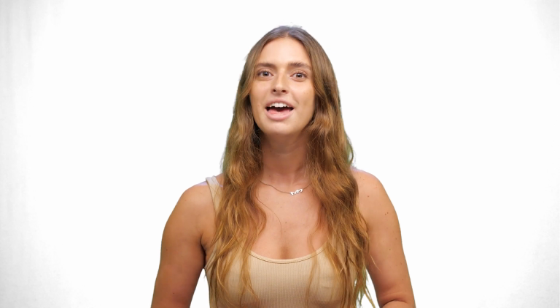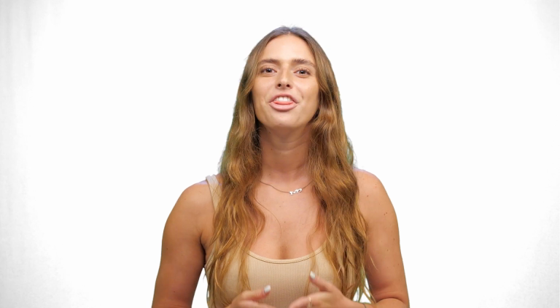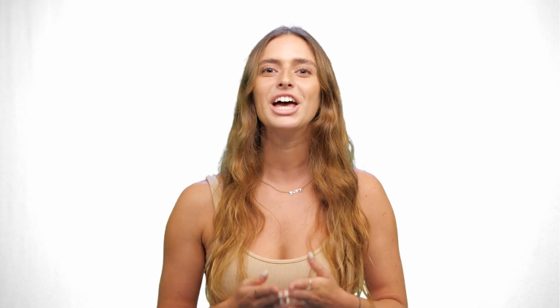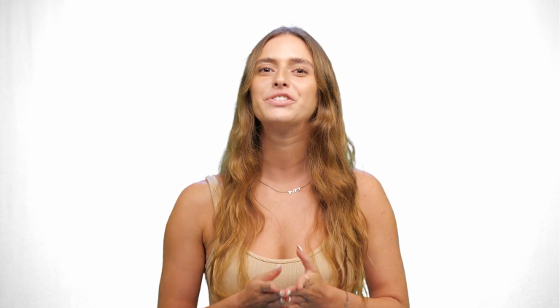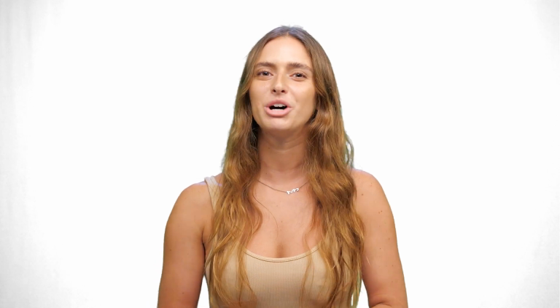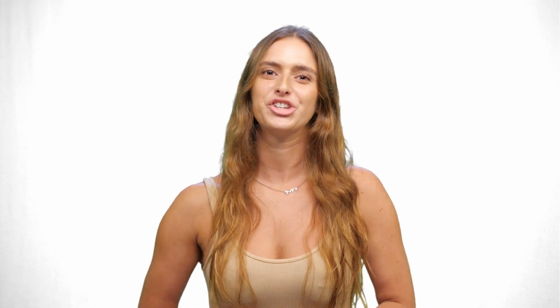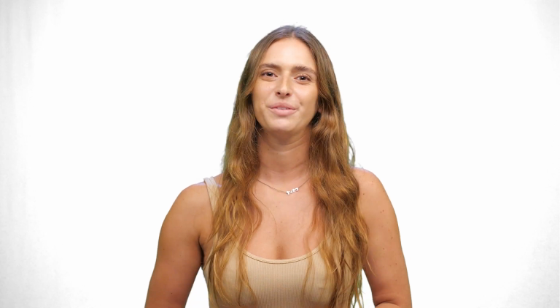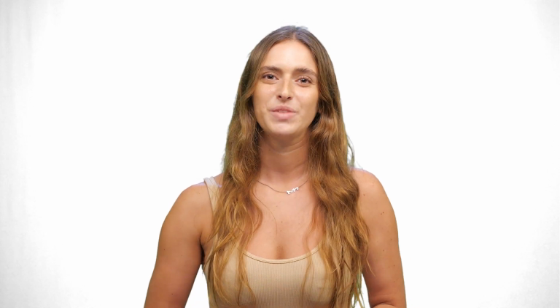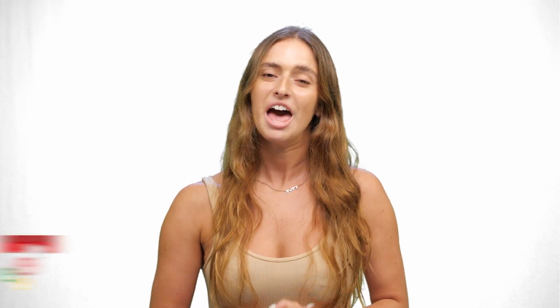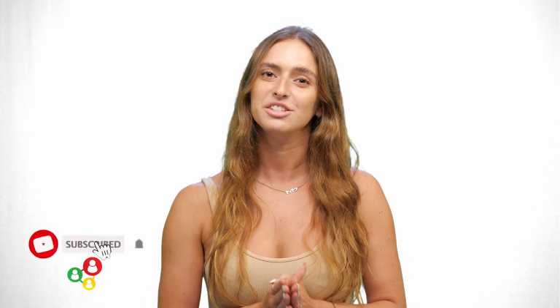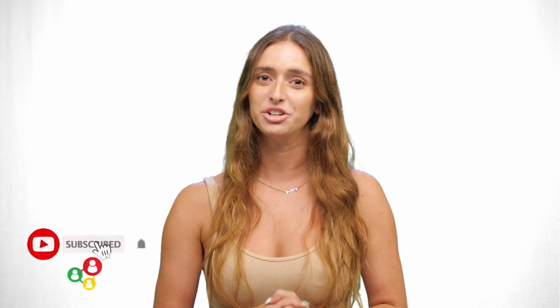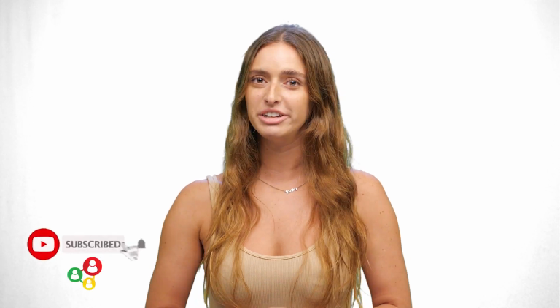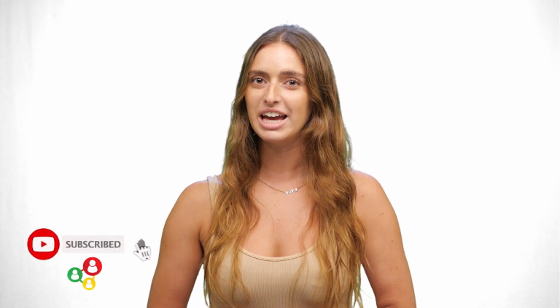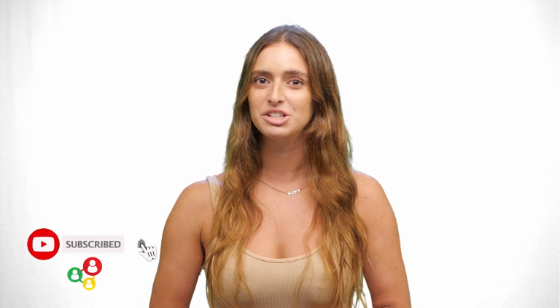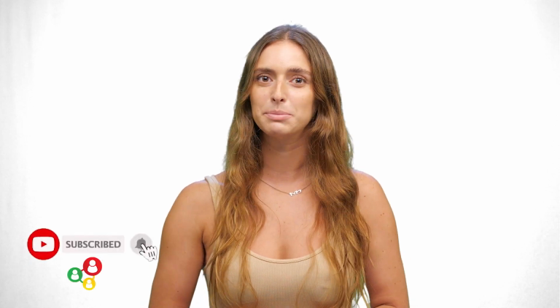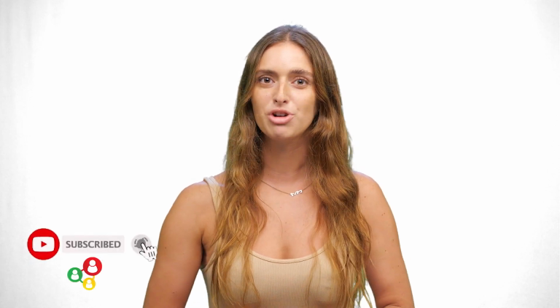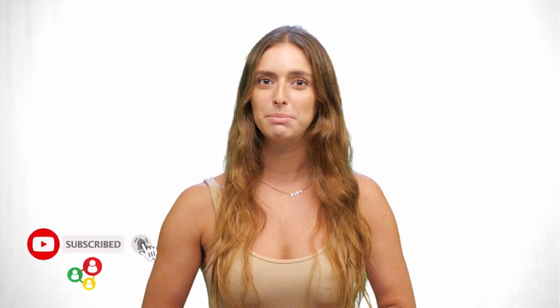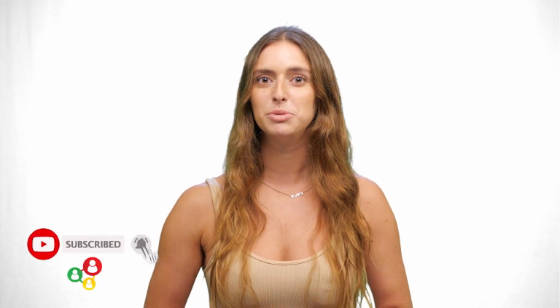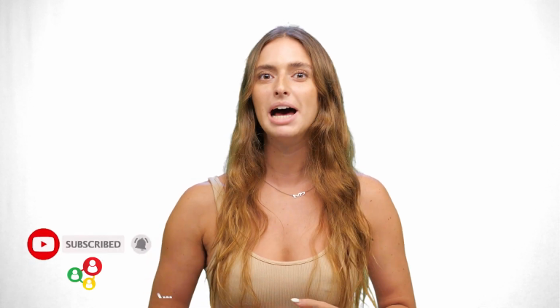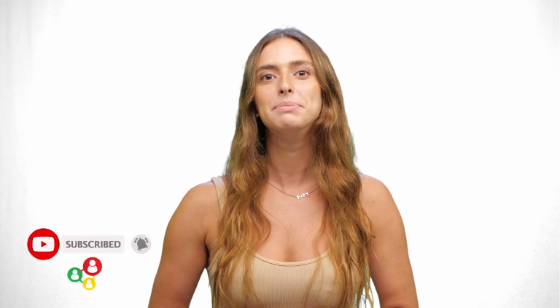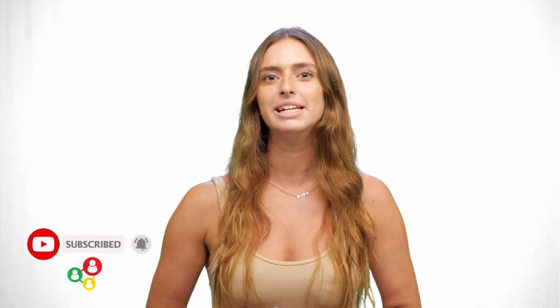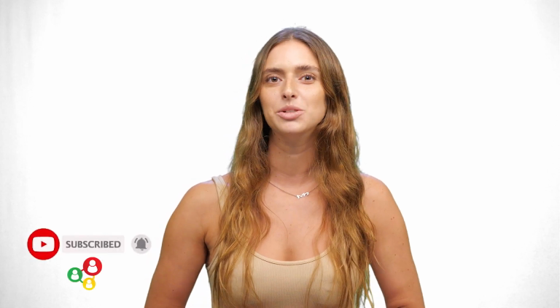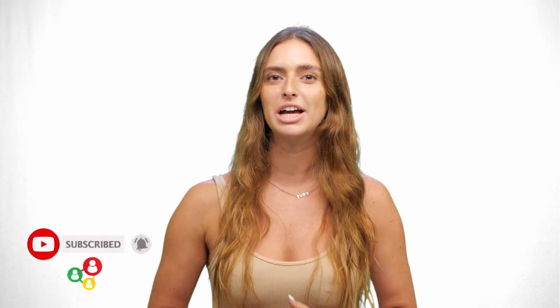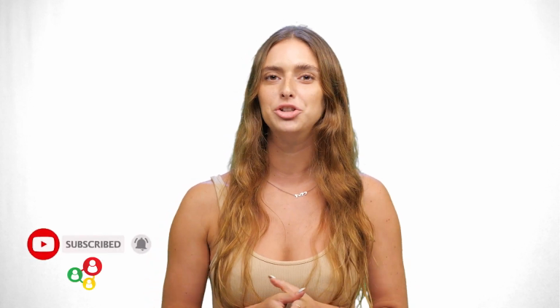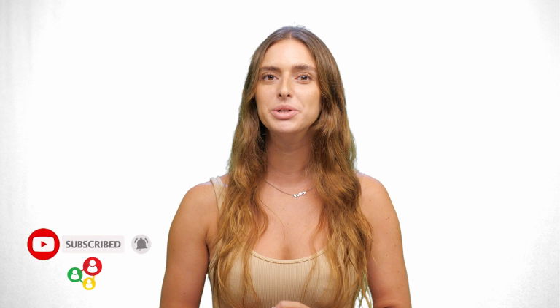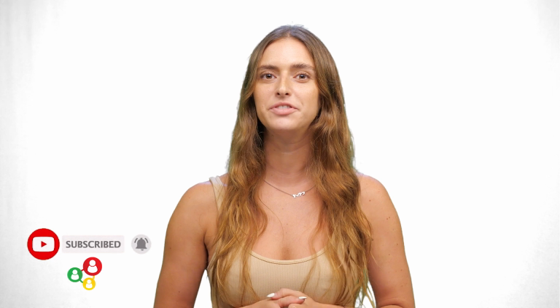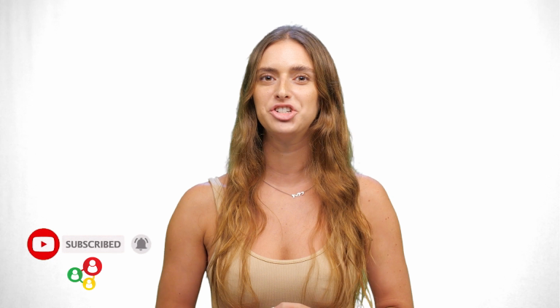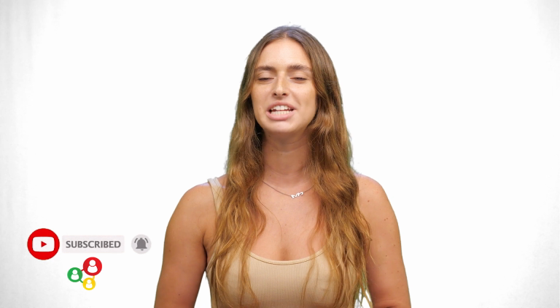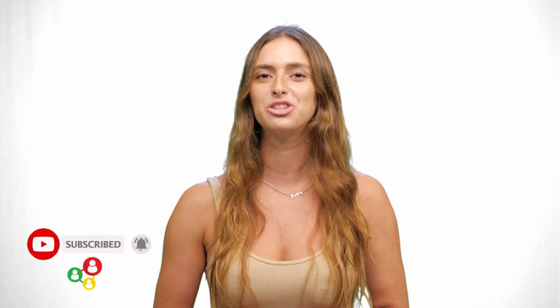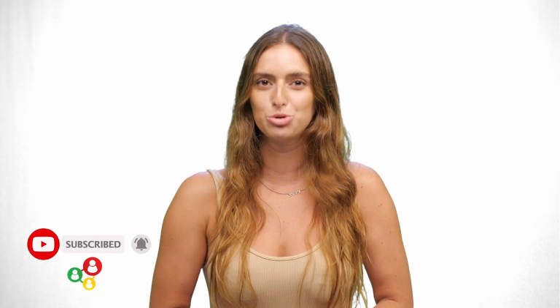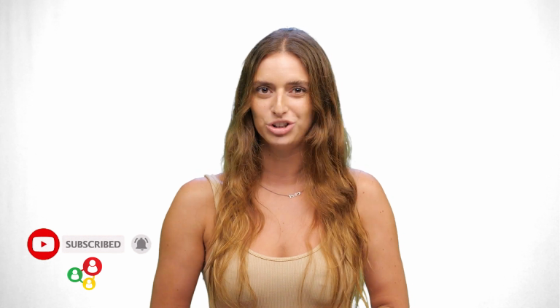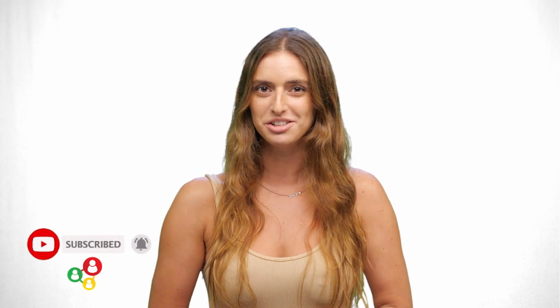Thanks for watching and don't forget to subscribe to be updated with our newest features and tutorials.